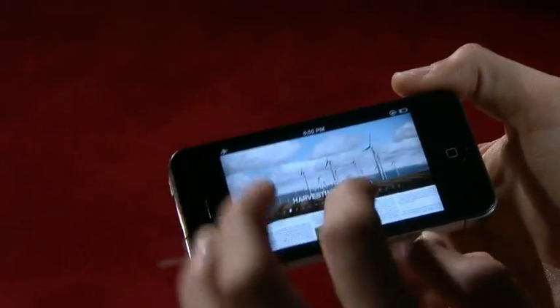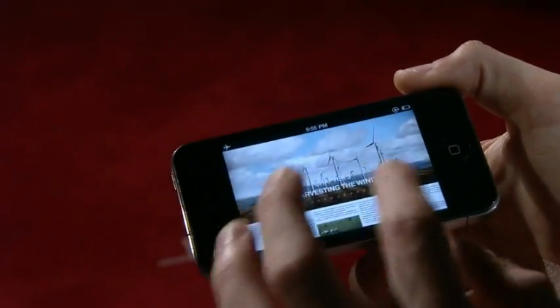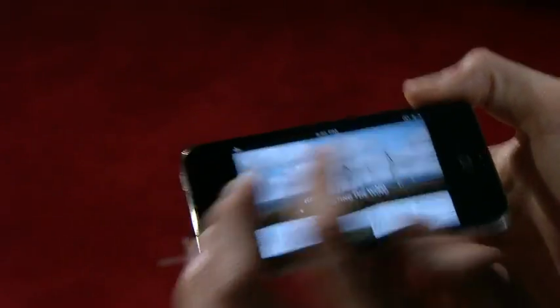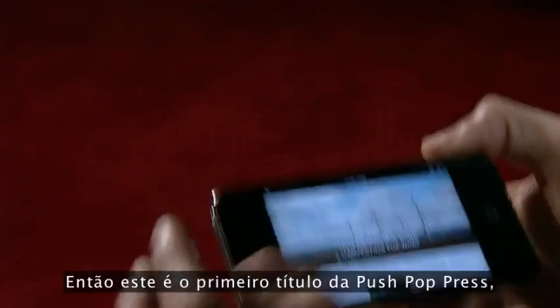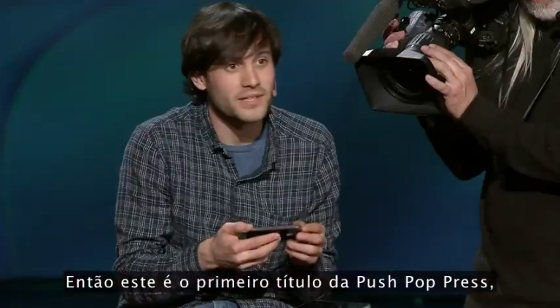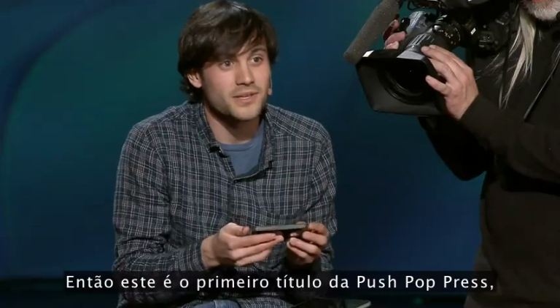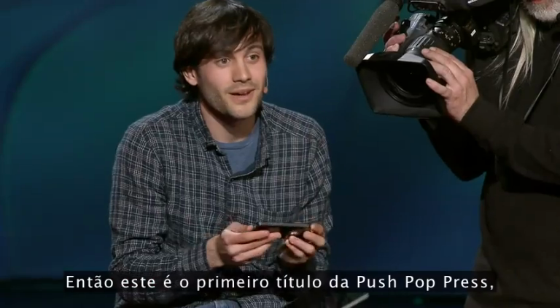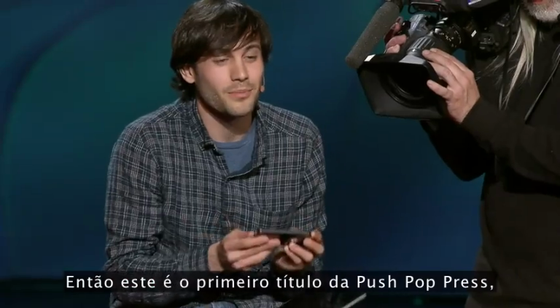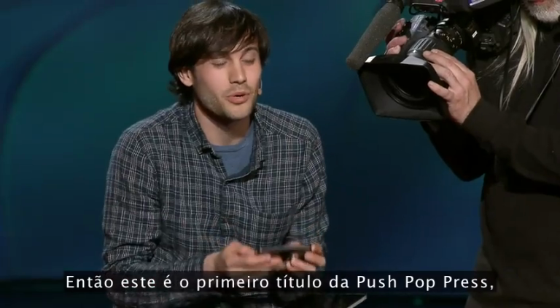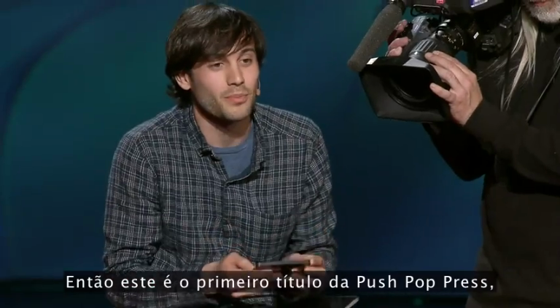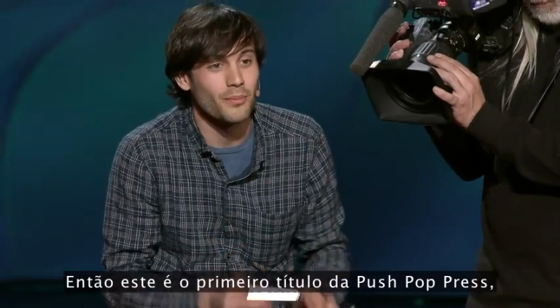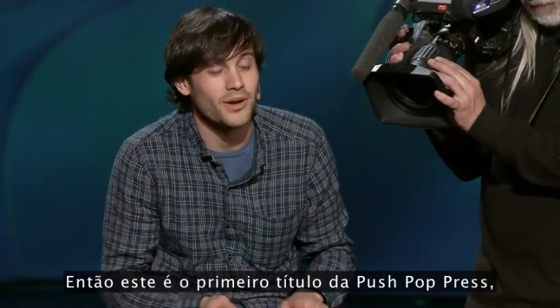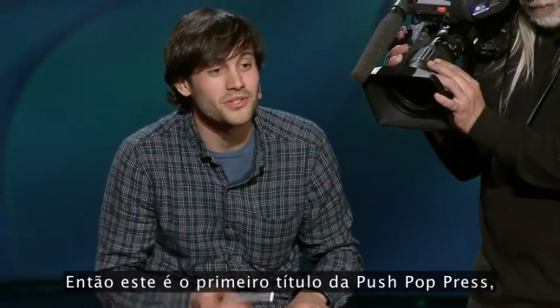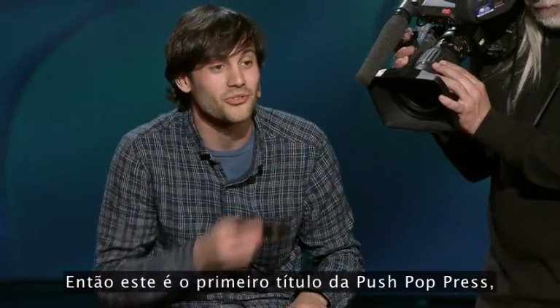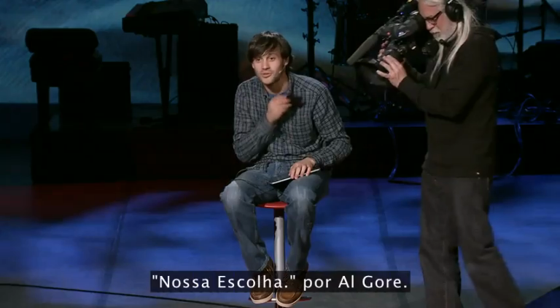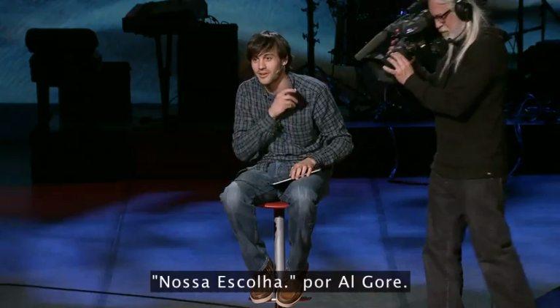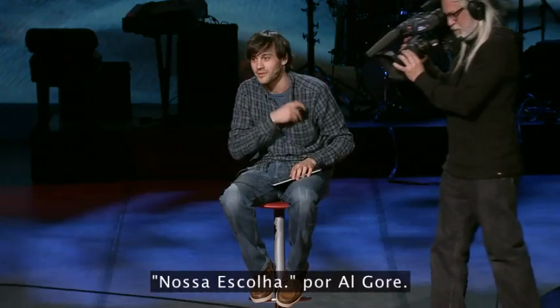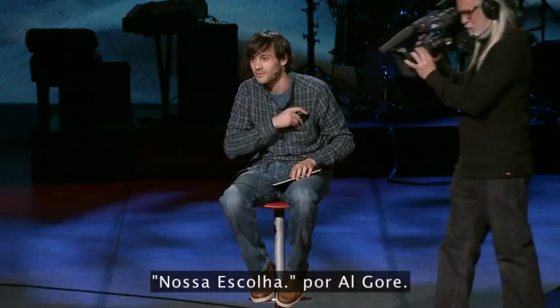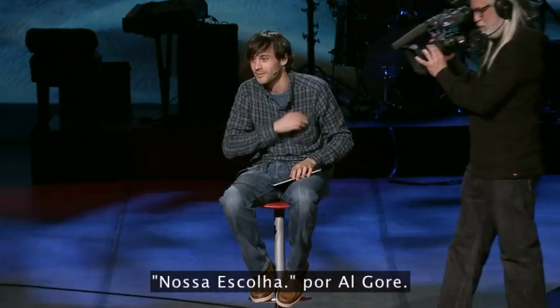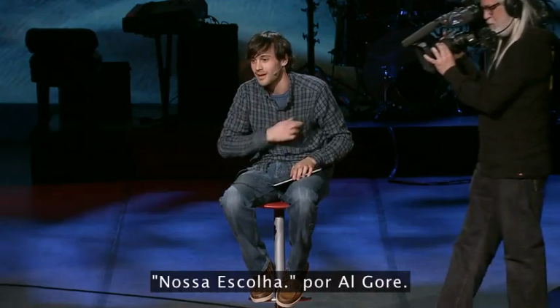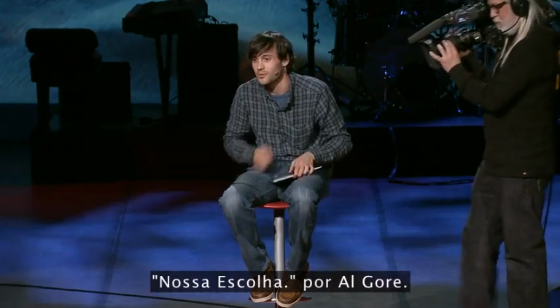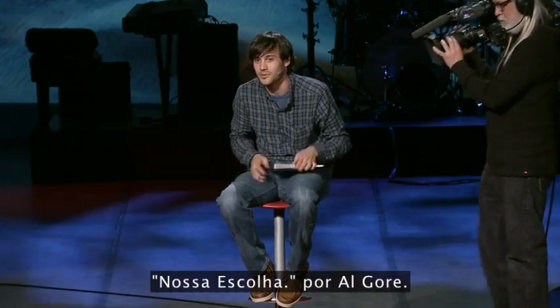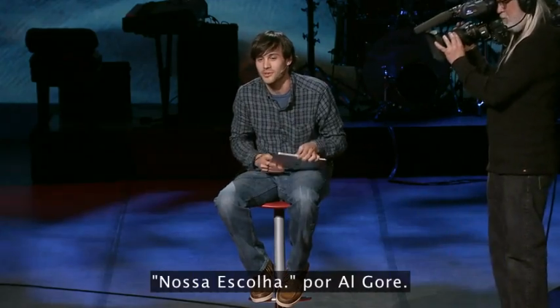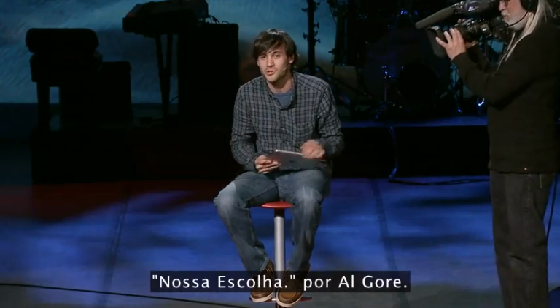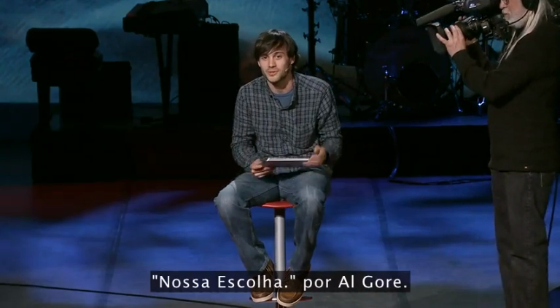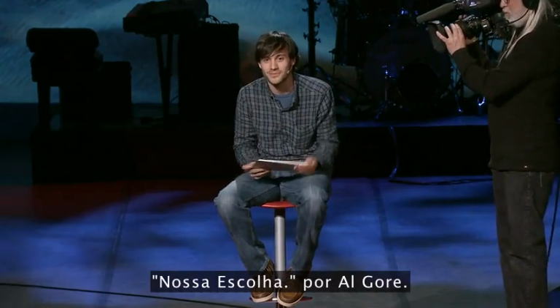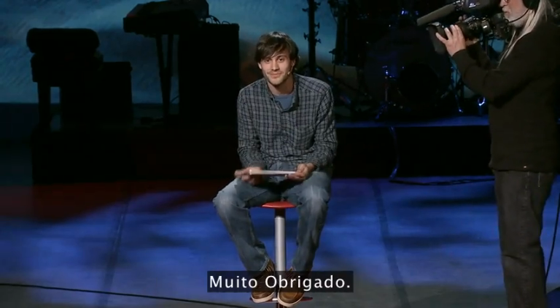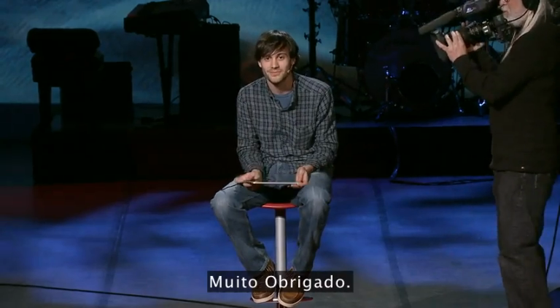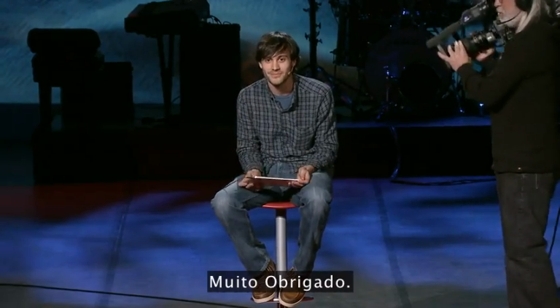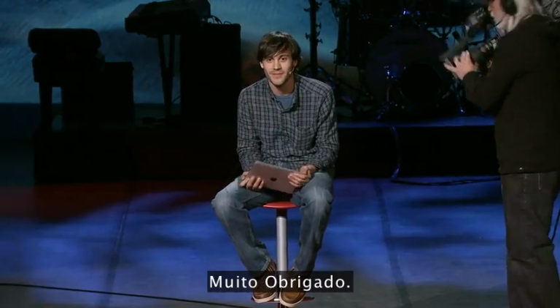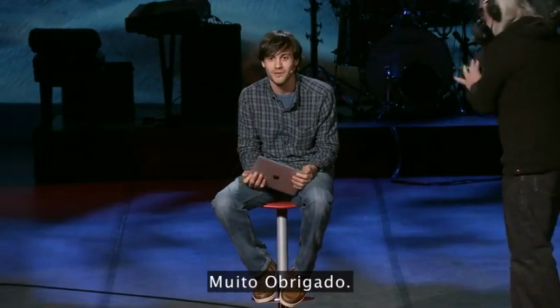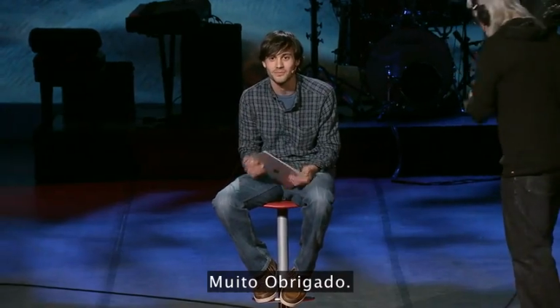So that's Push Pop Press's first title, Al Gore's Our Choice. Thank you.